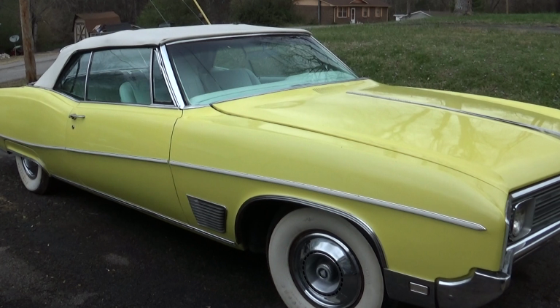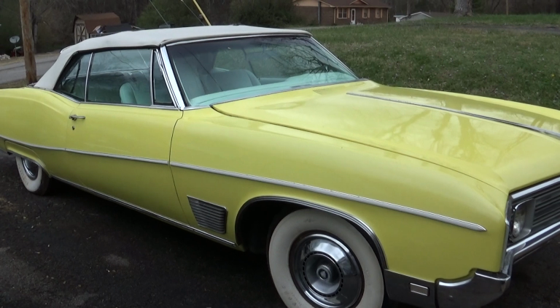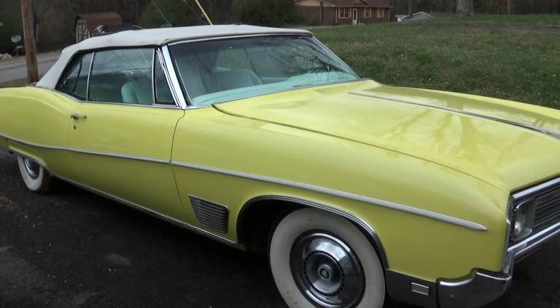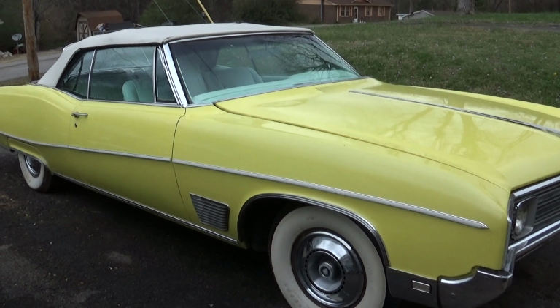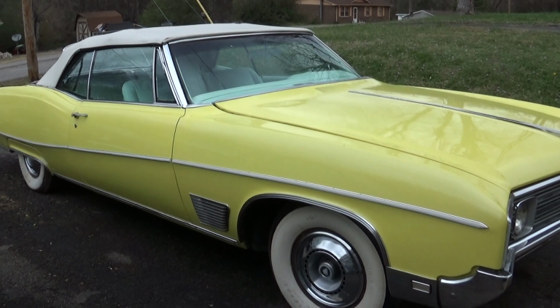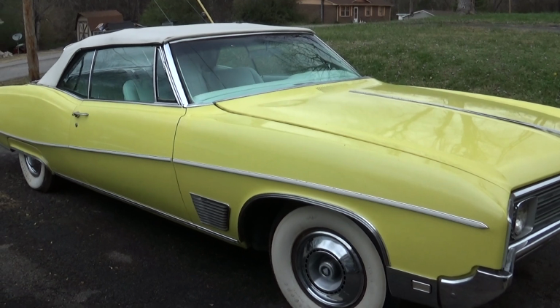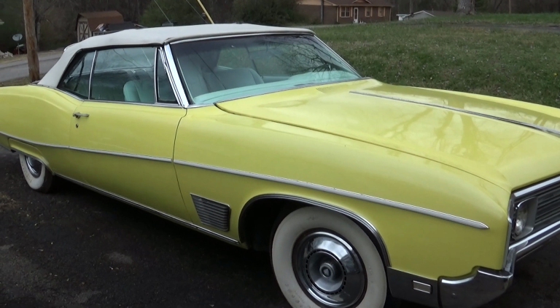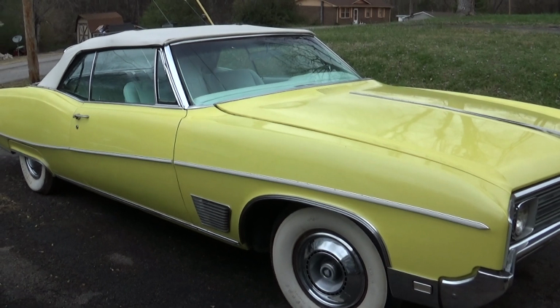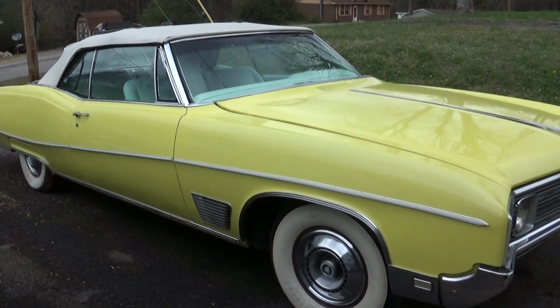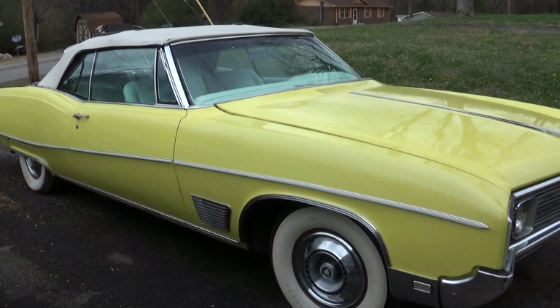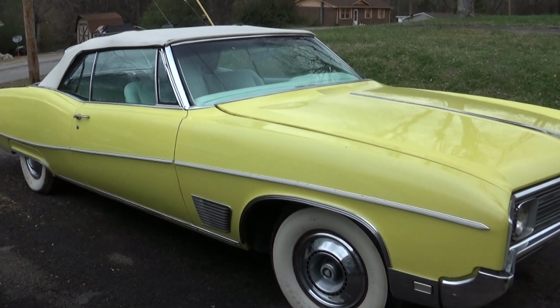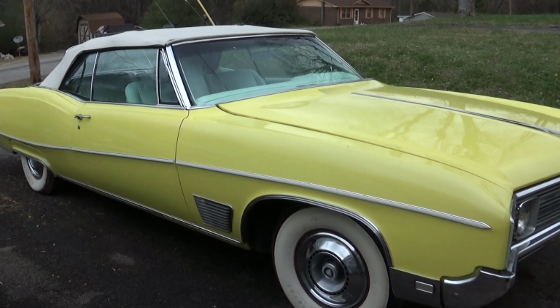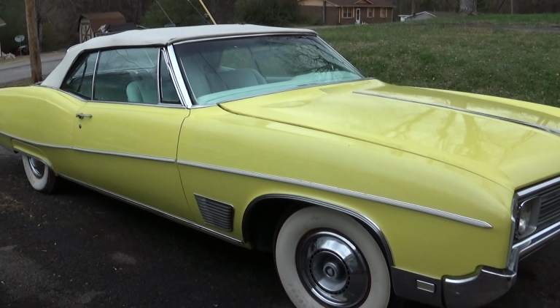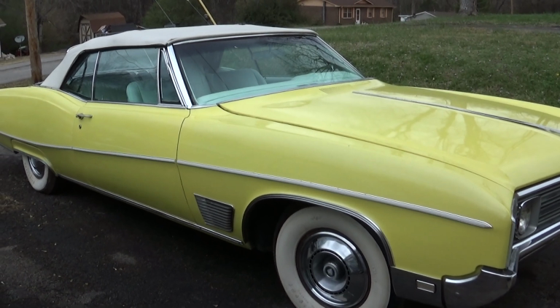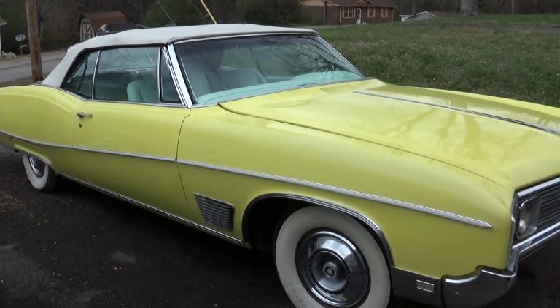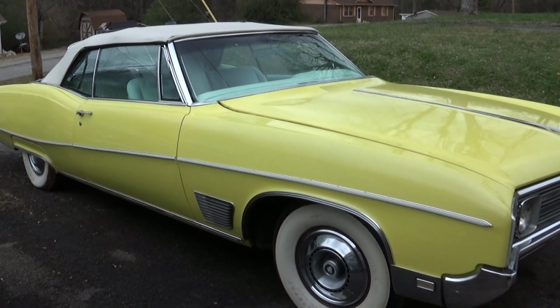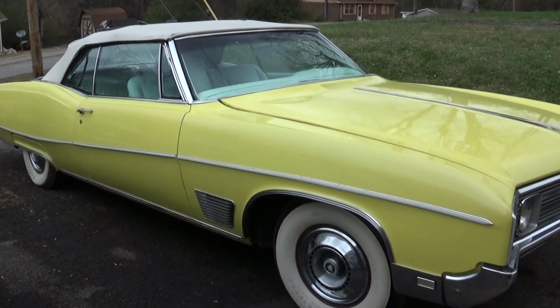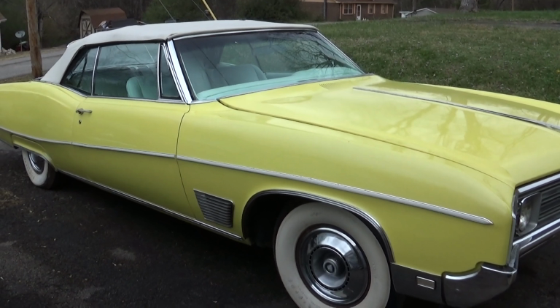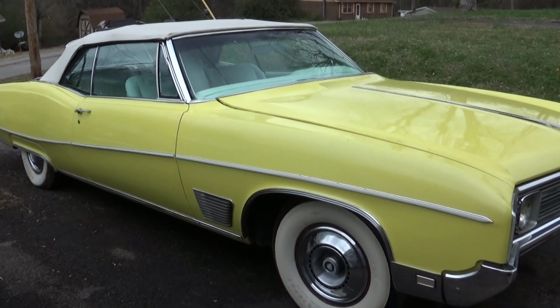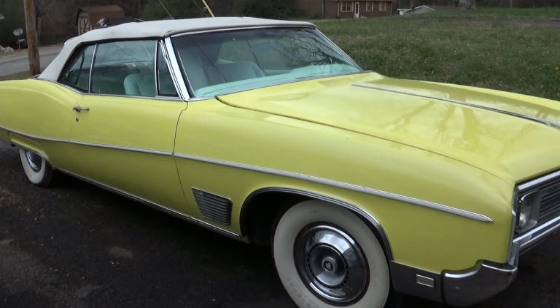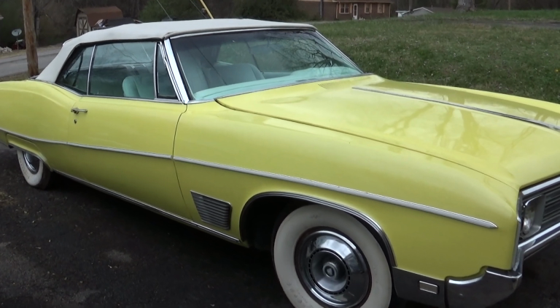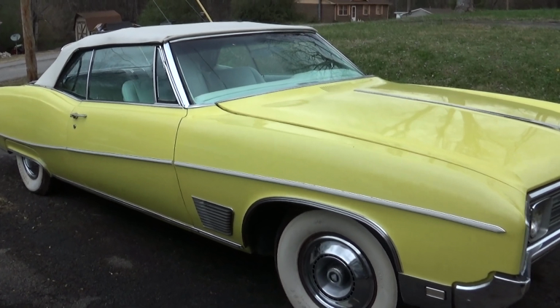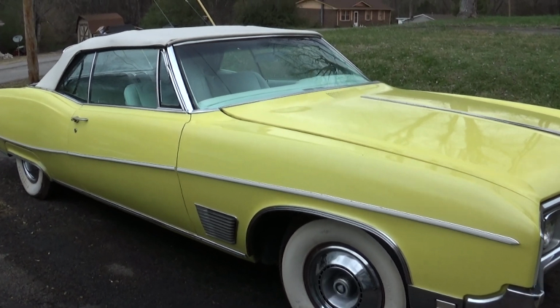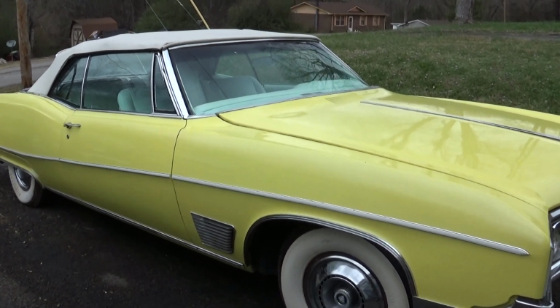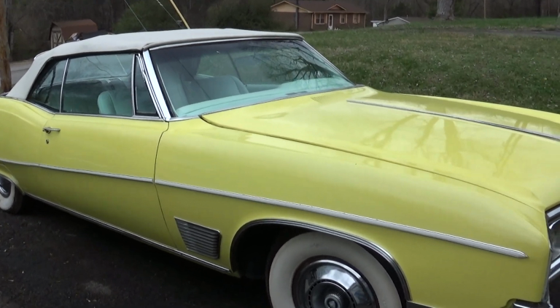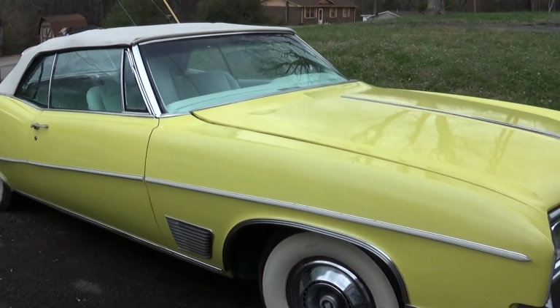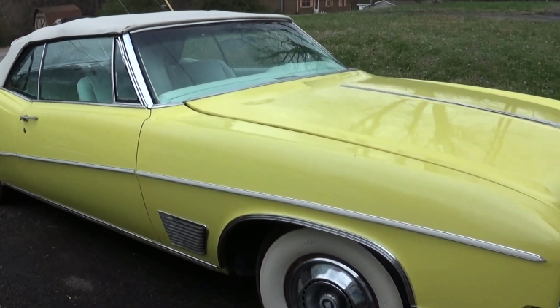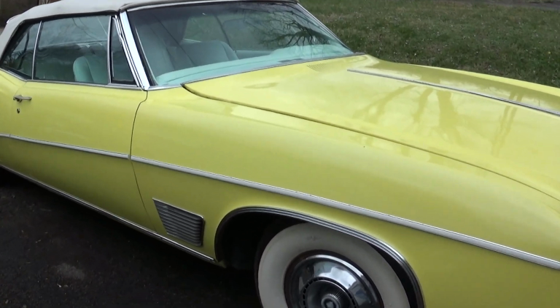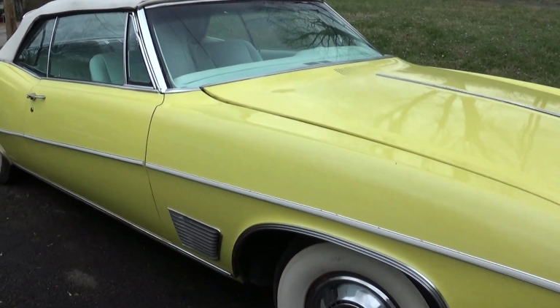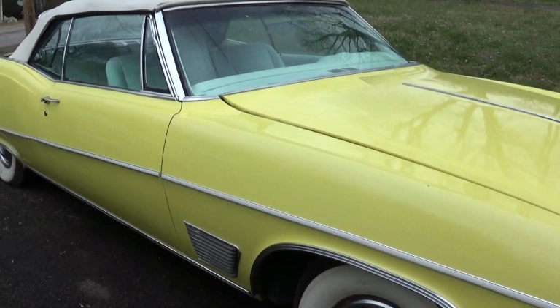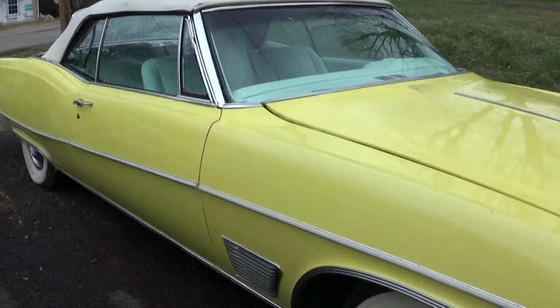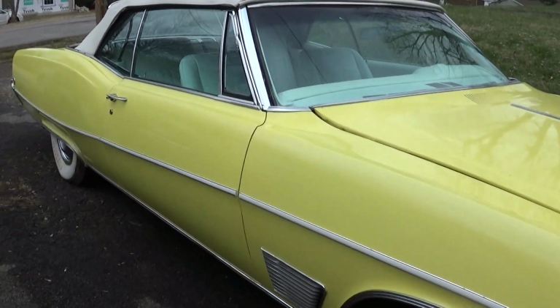1968 Buick Wildcat, interior is finished finally.